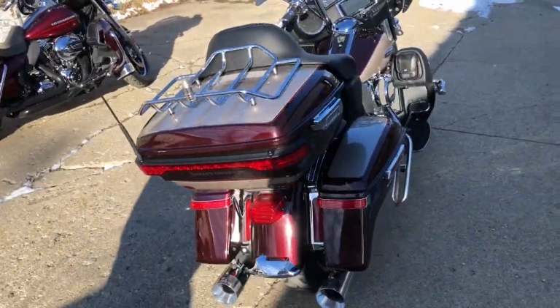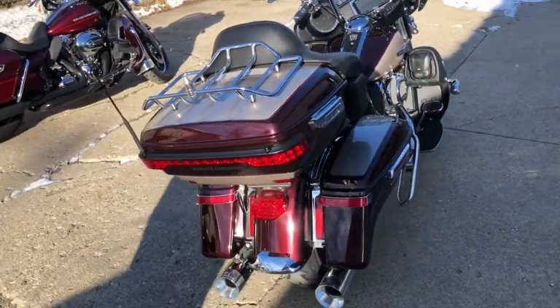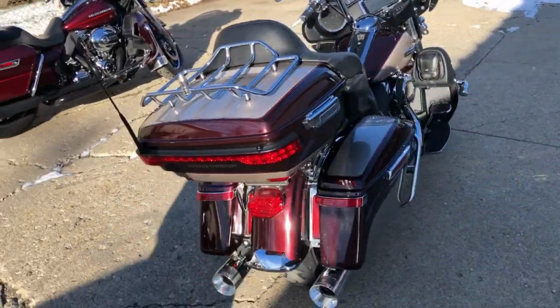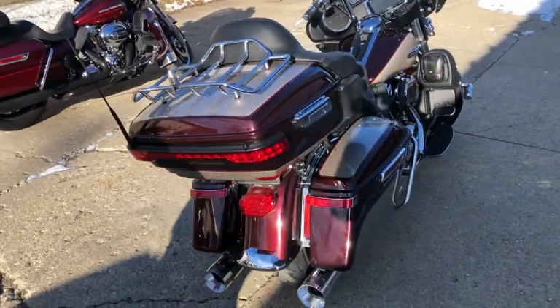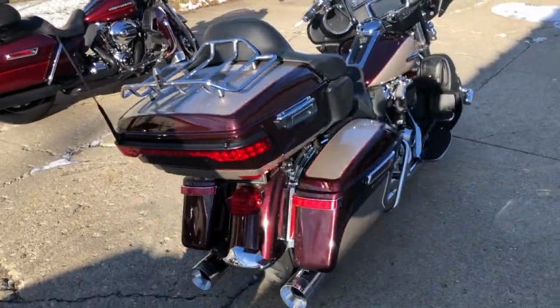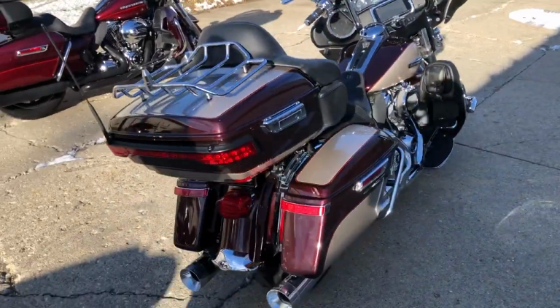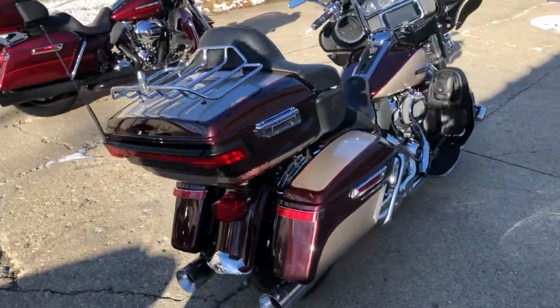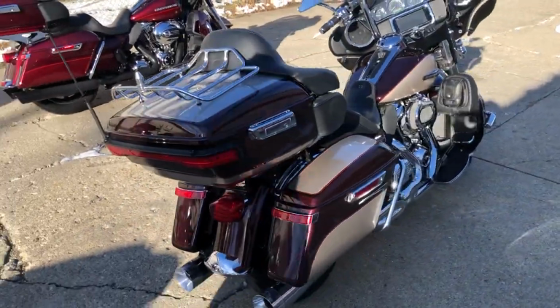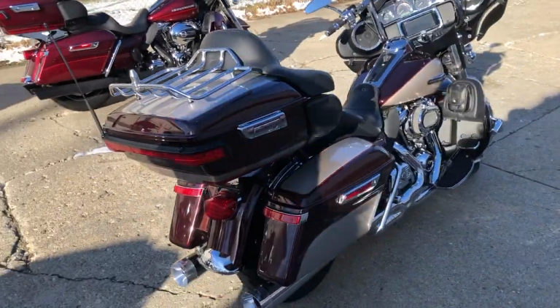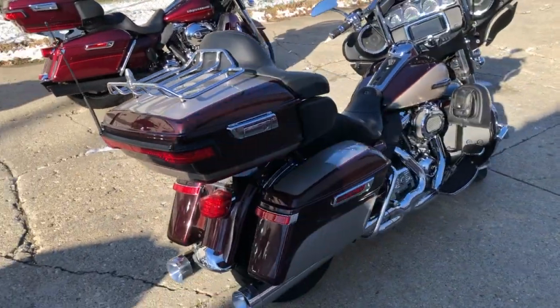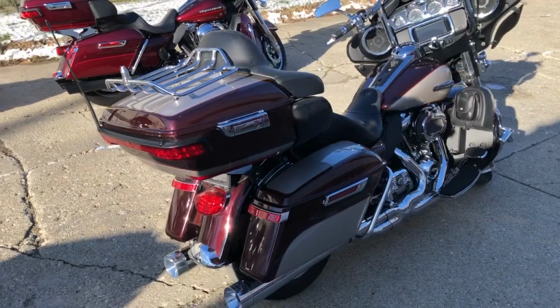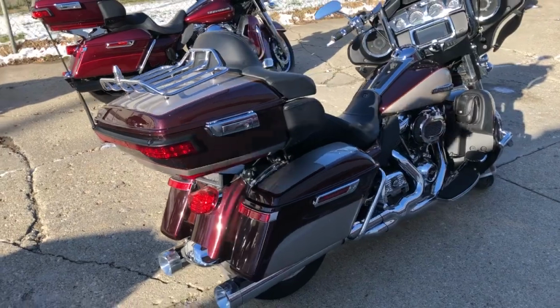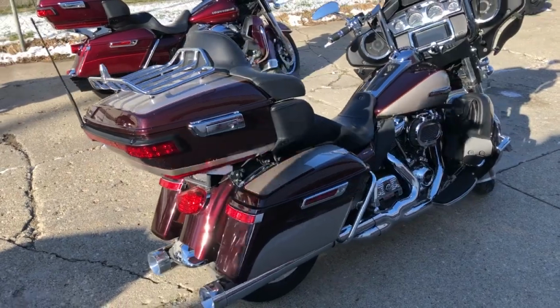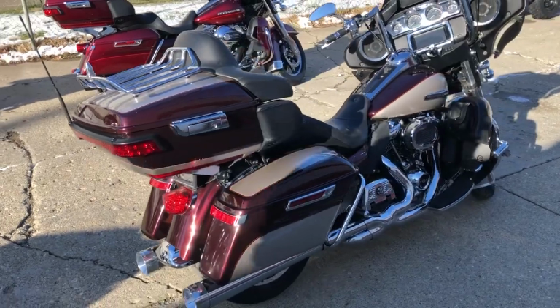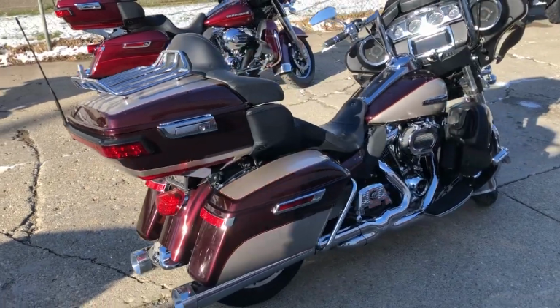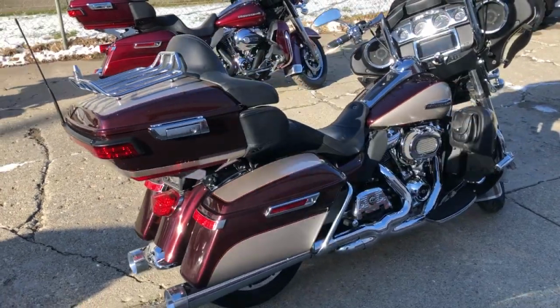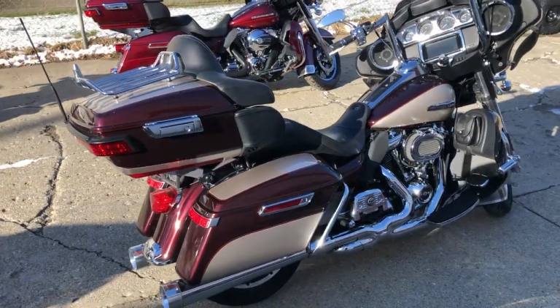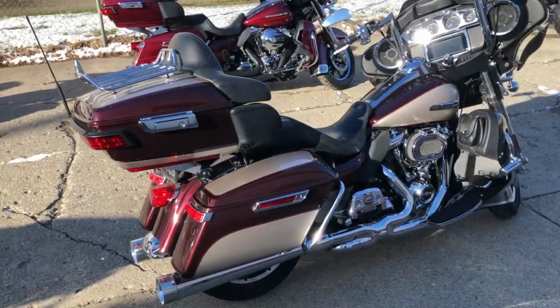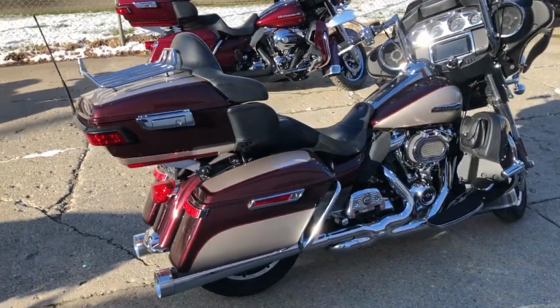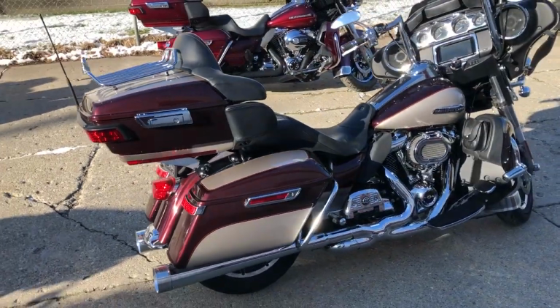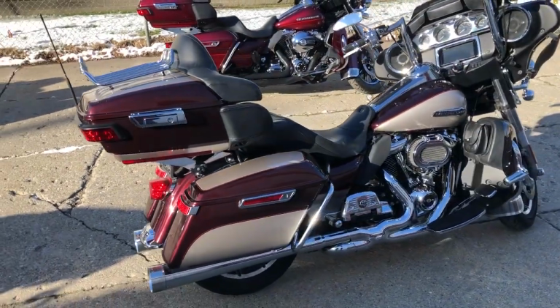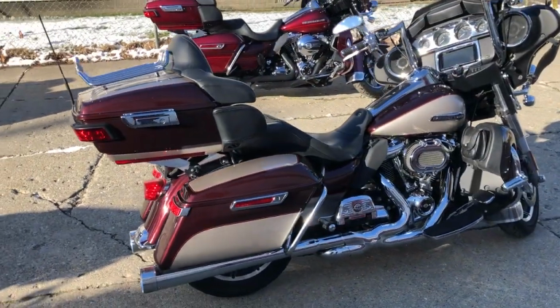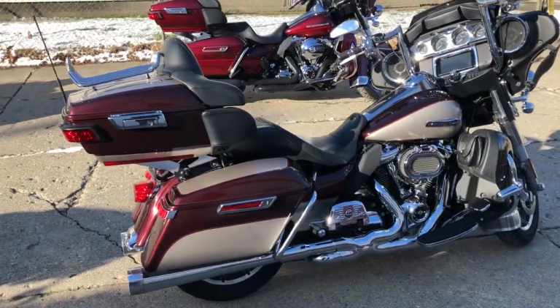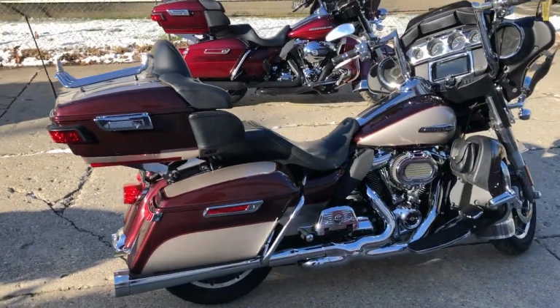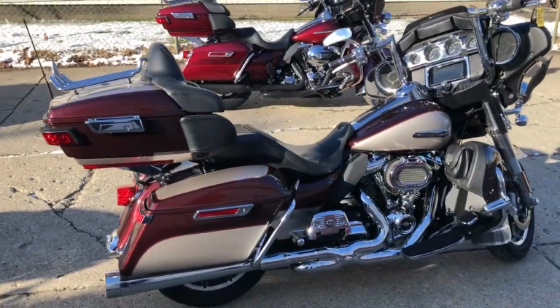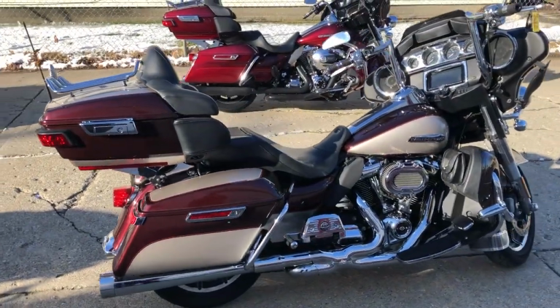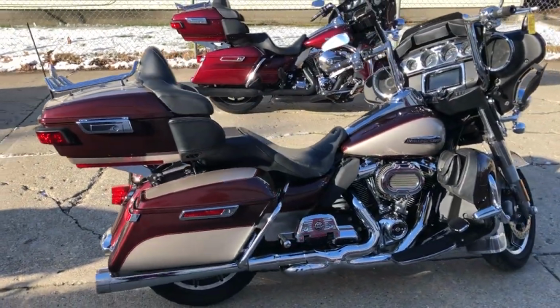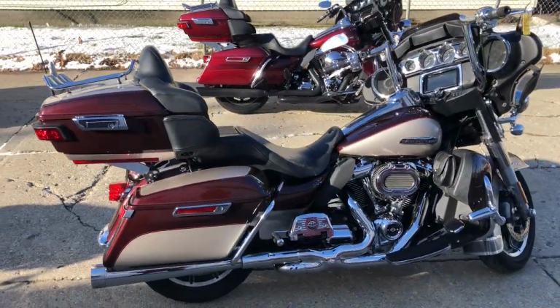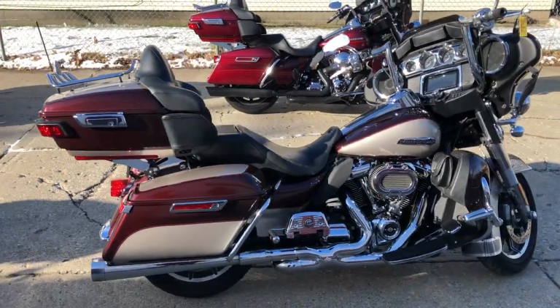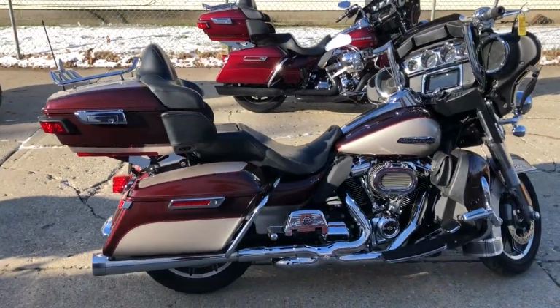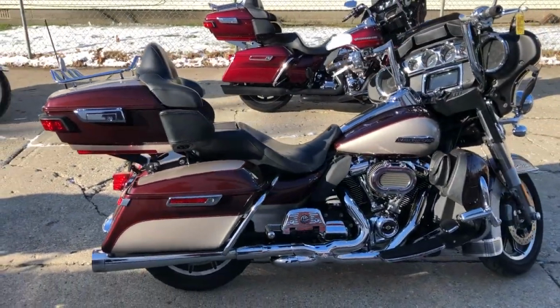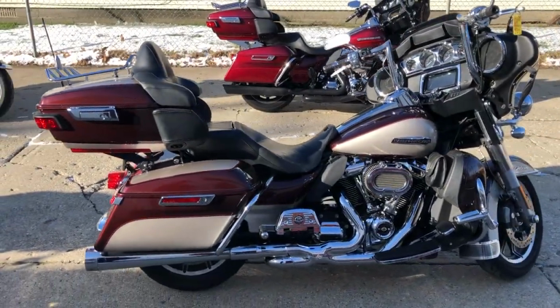Sony oversized screen with Bluetooth, highway pegs, Screaming Eagle intake, and a dual Jackhammer exhaust.